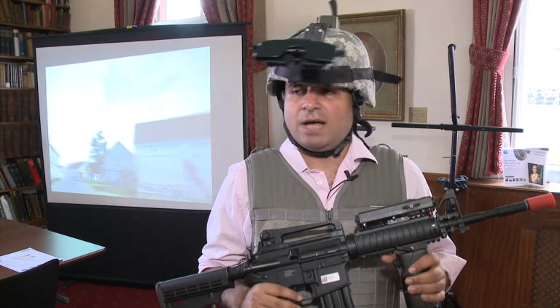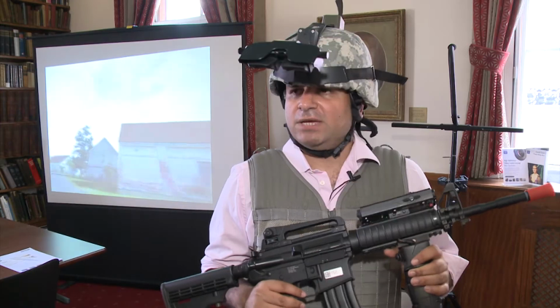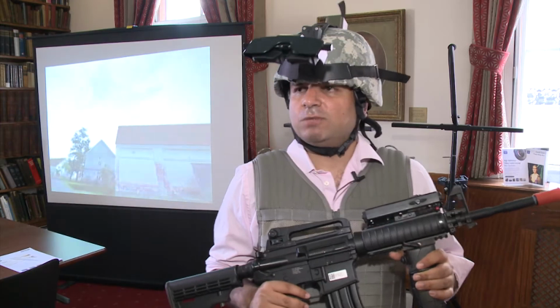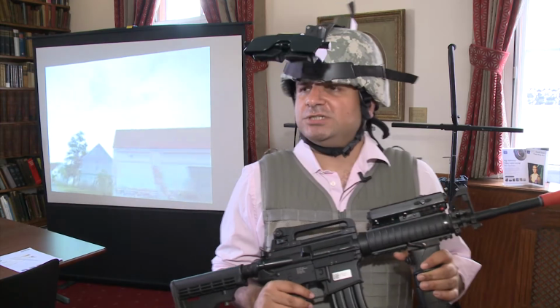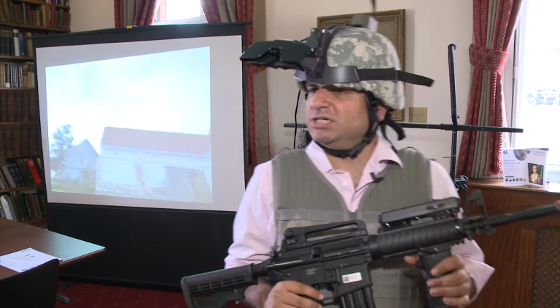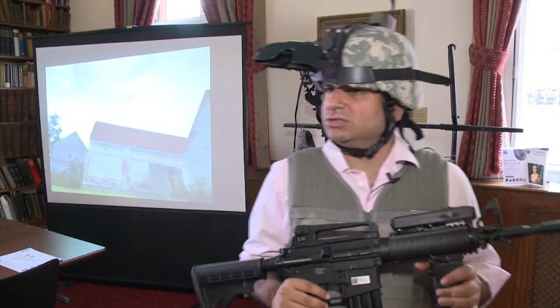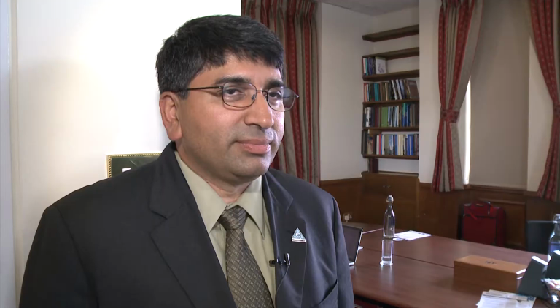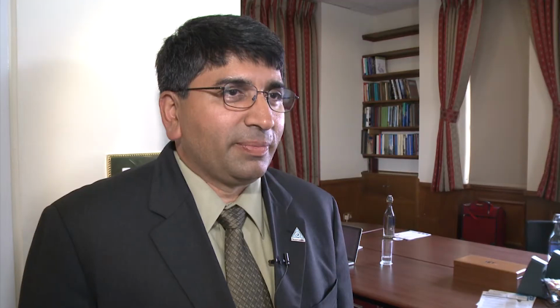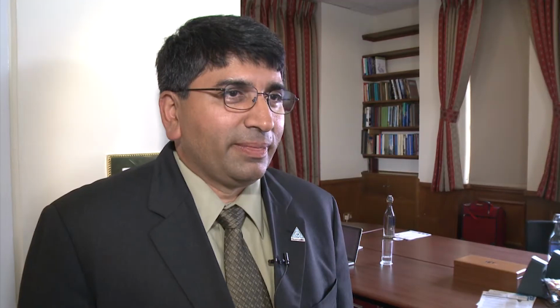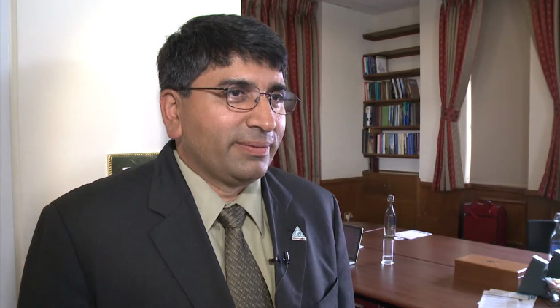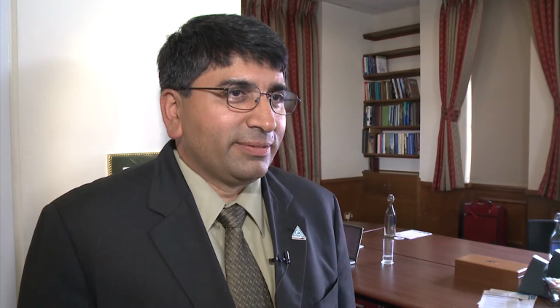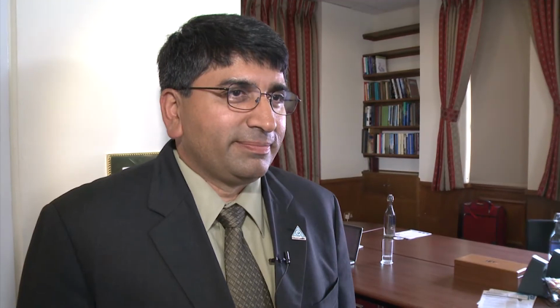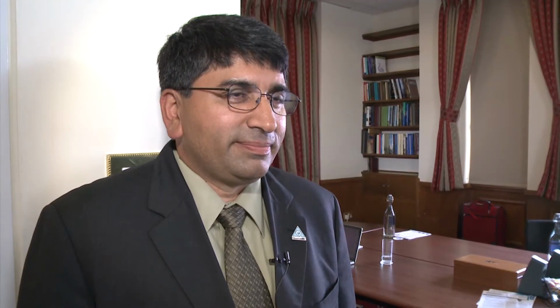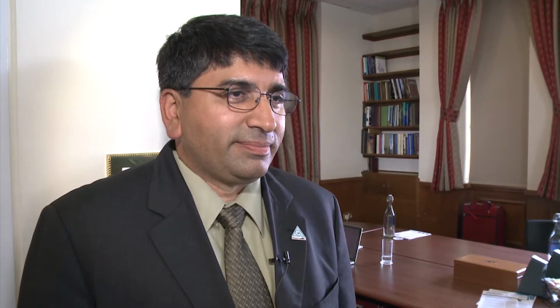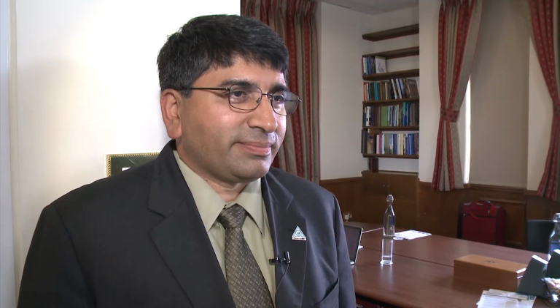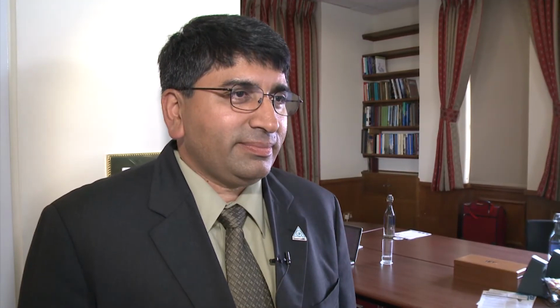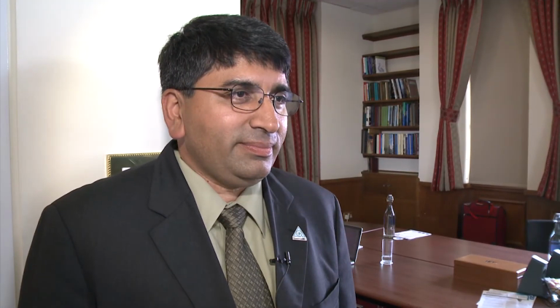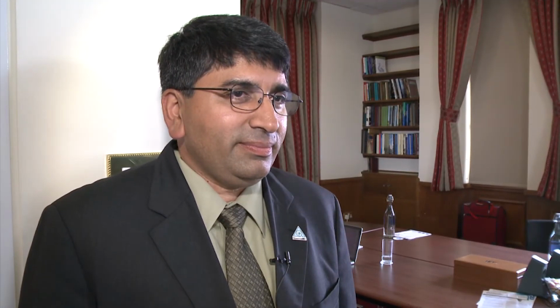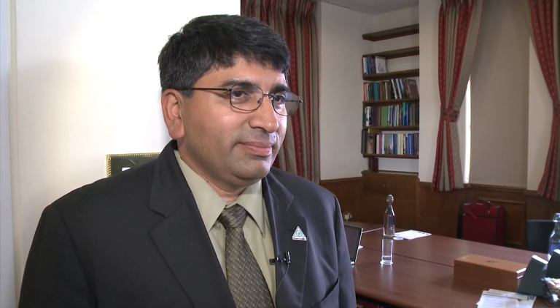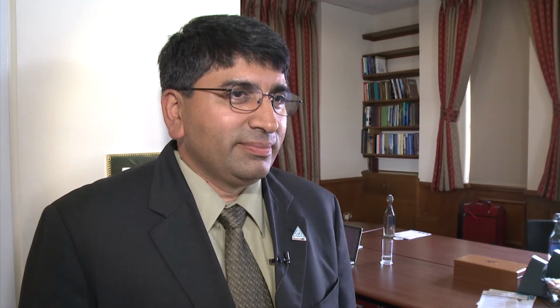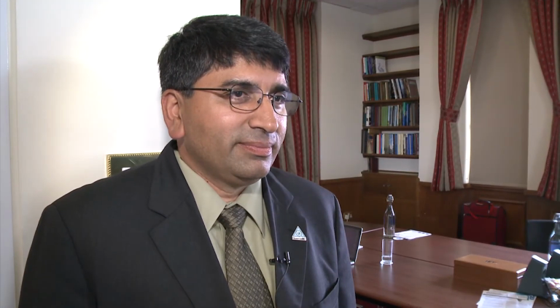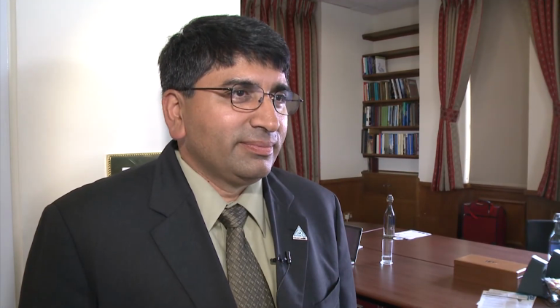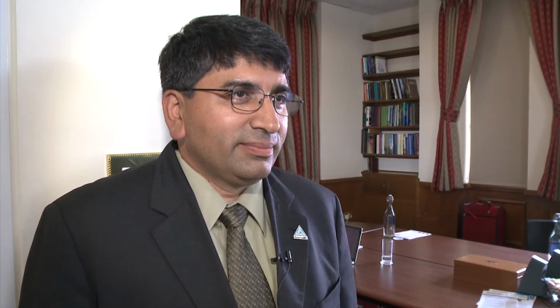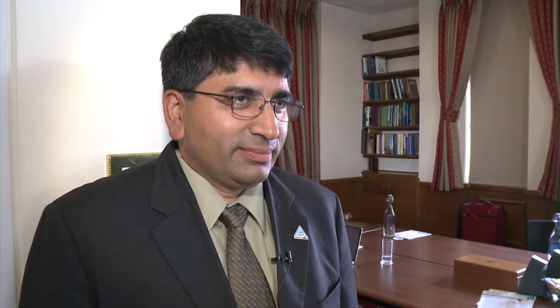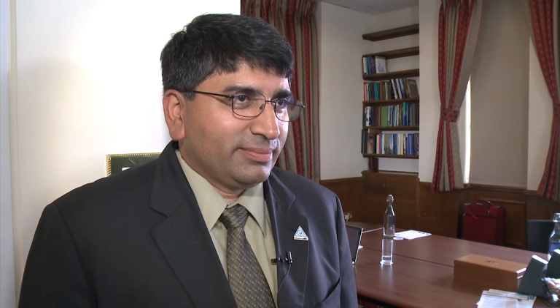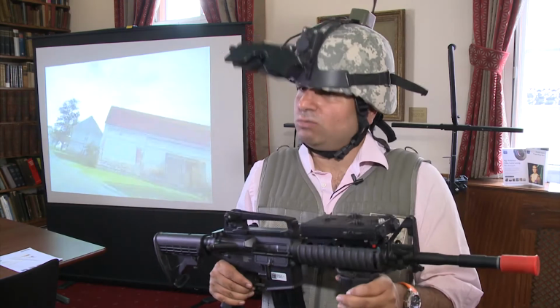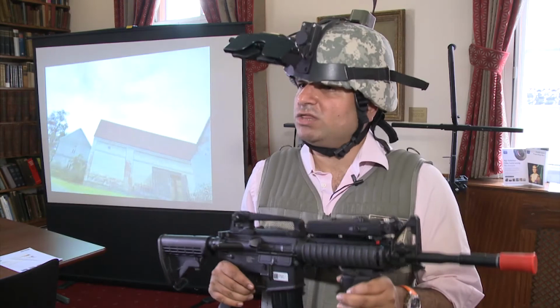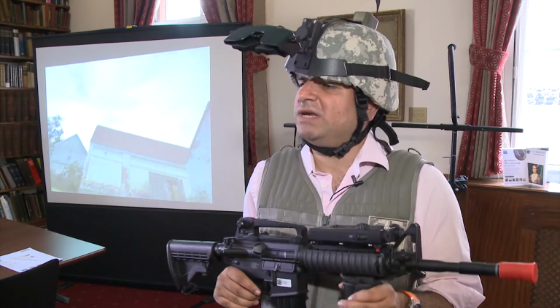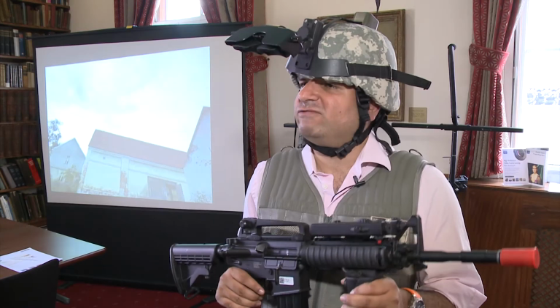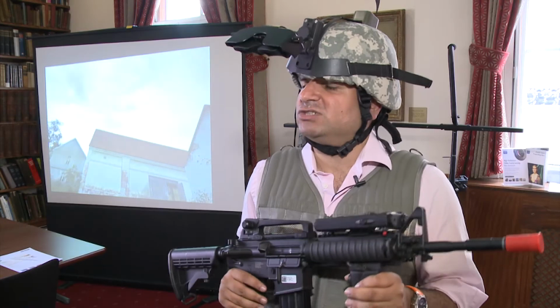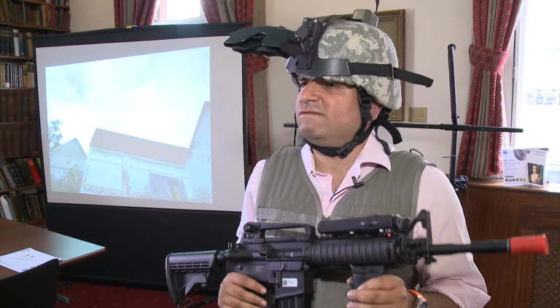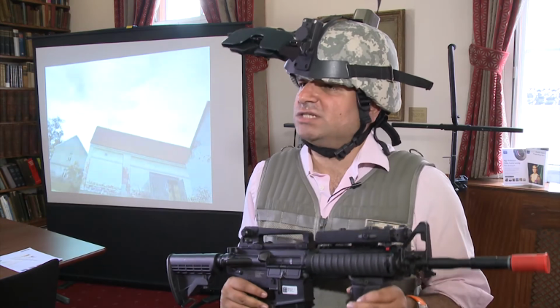I'm here with Pratish to give me some more information about the system. So Pratish, tell me, what is the main function of this?